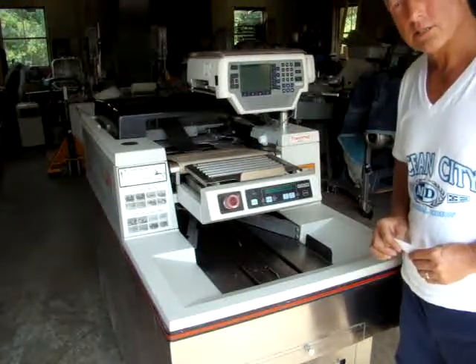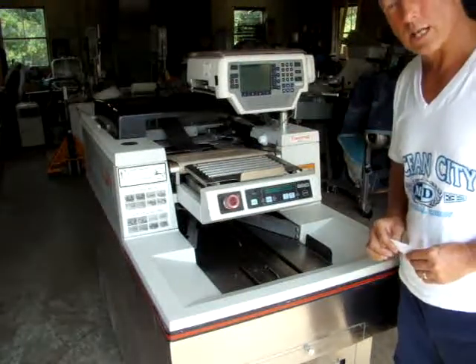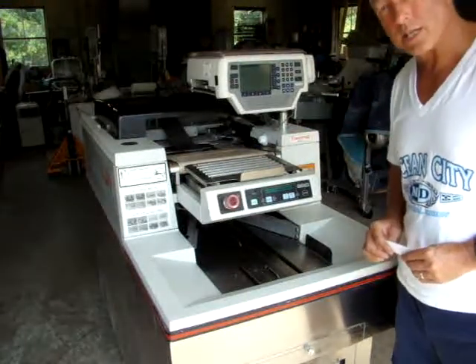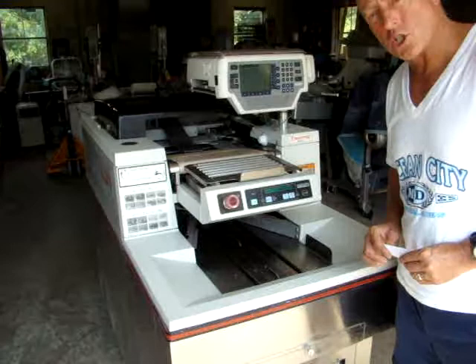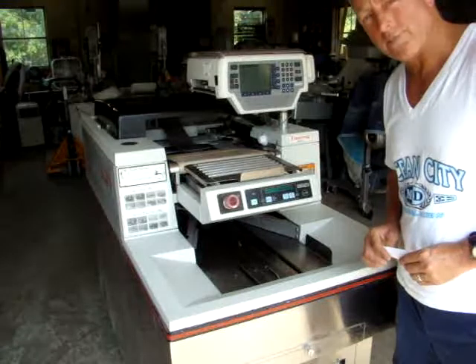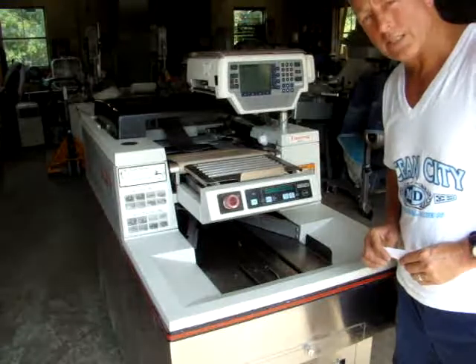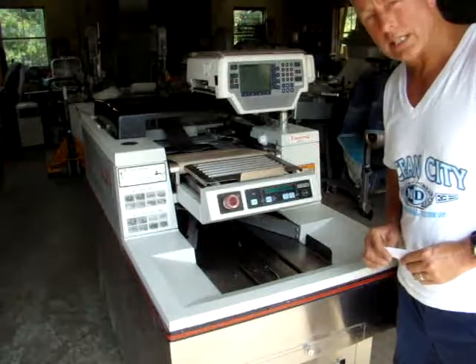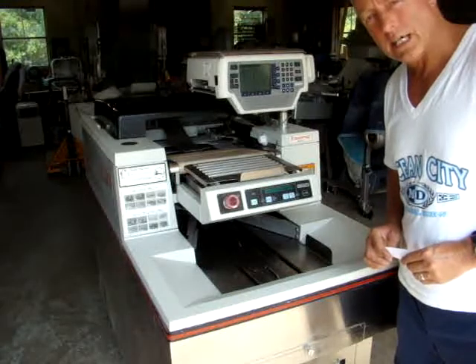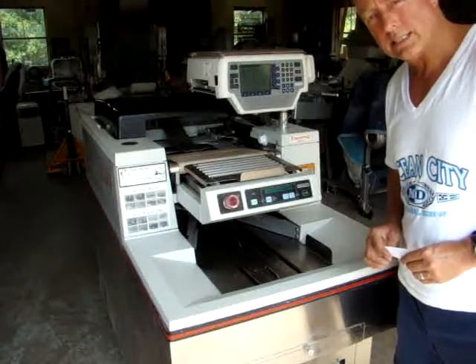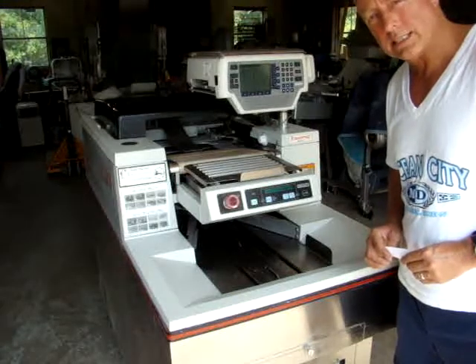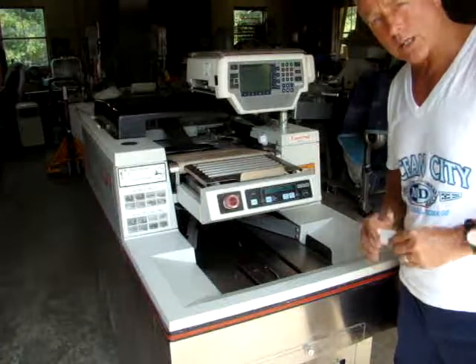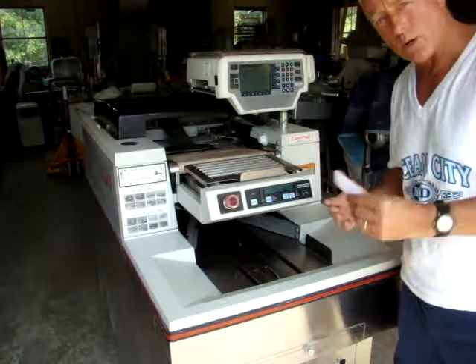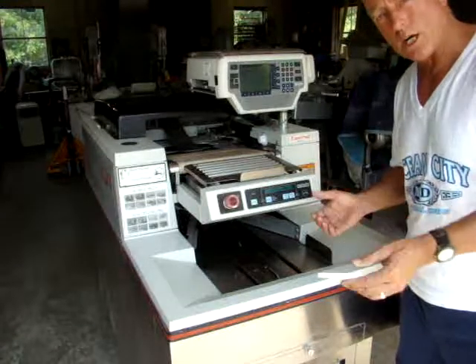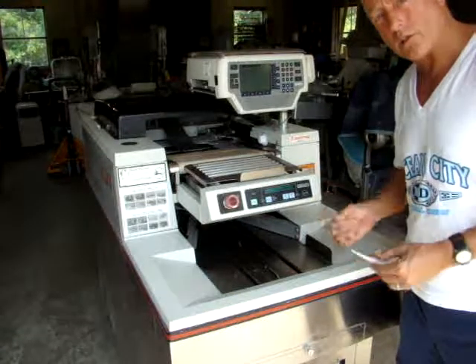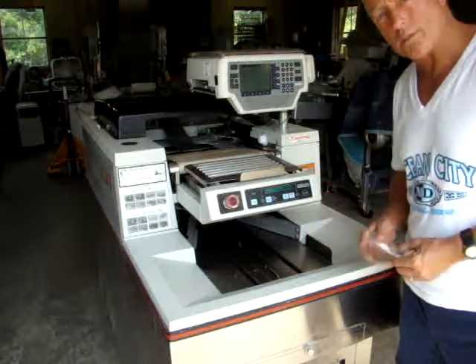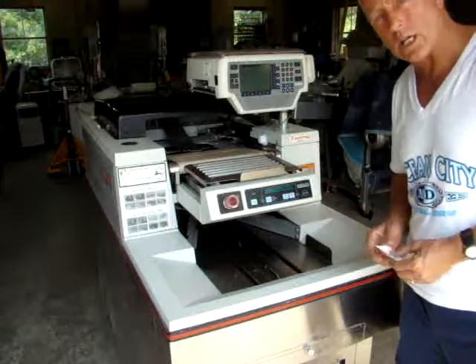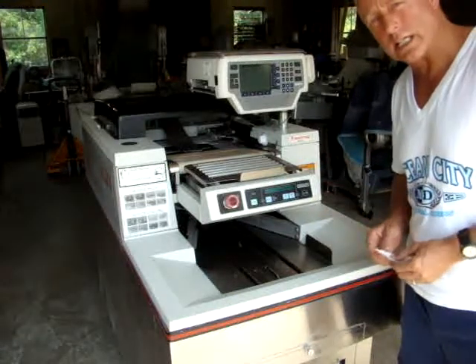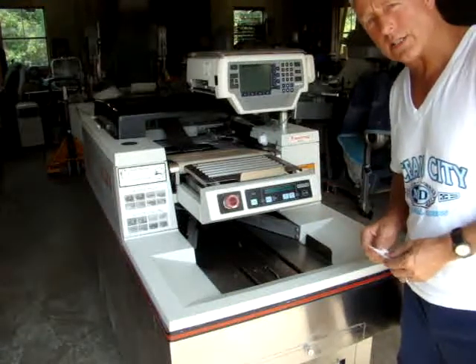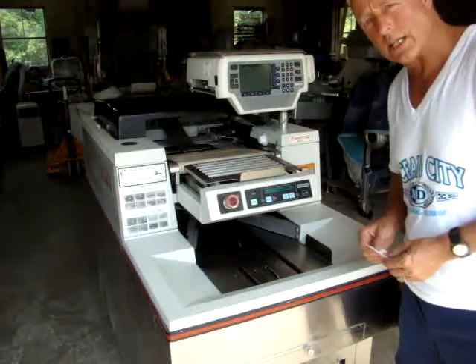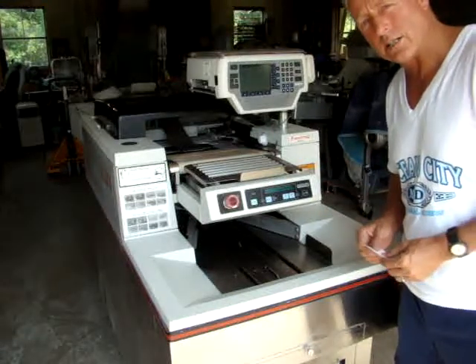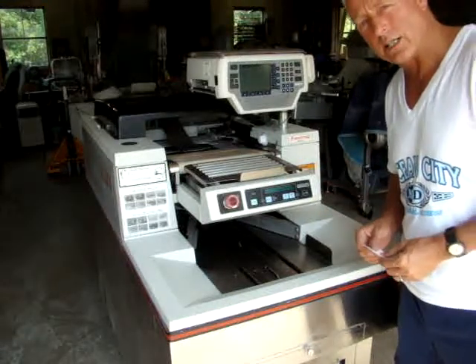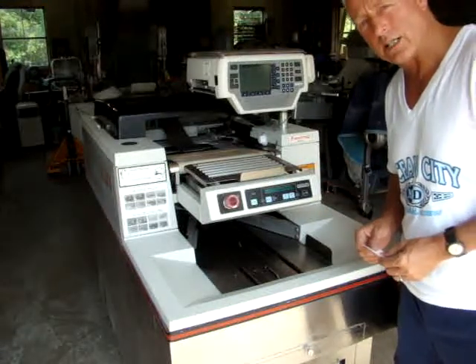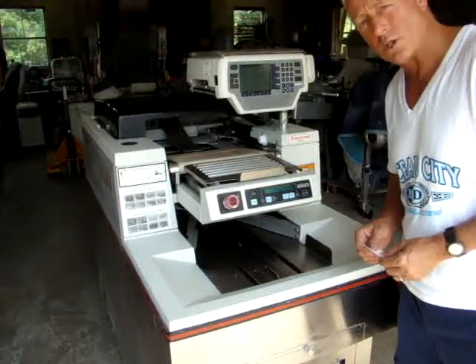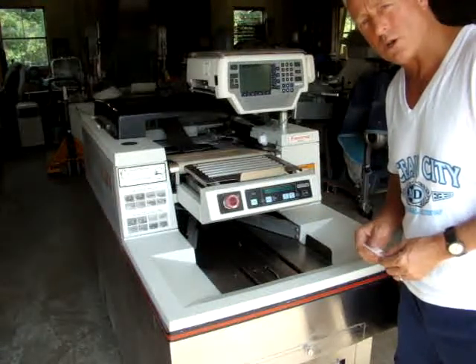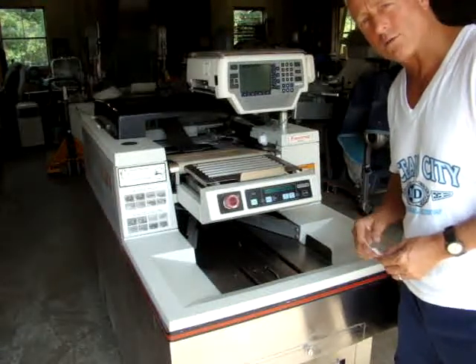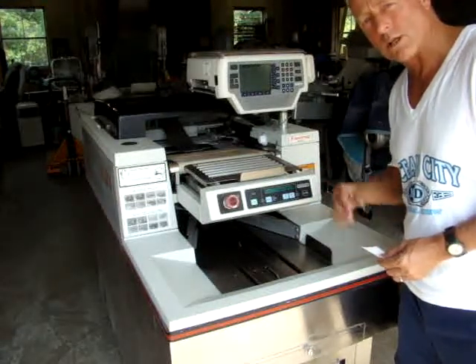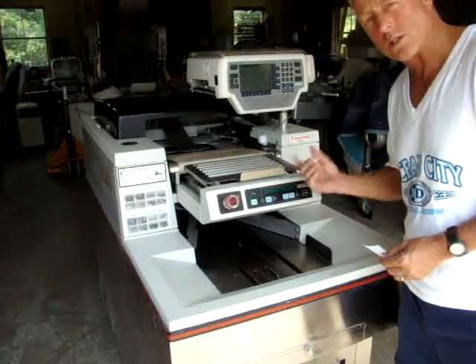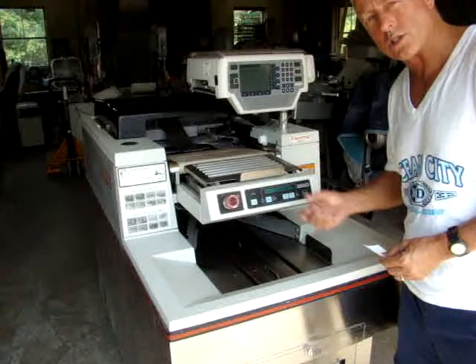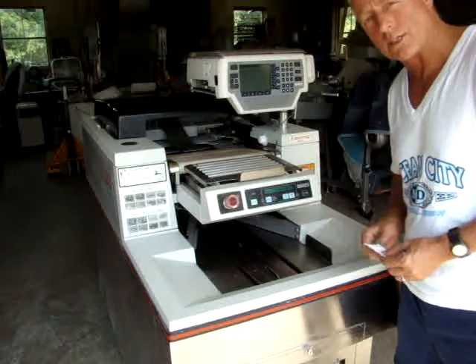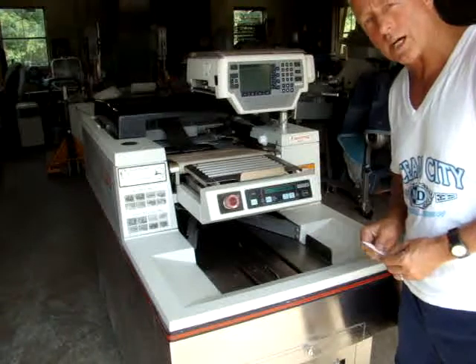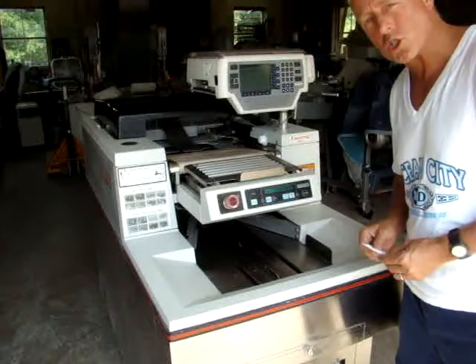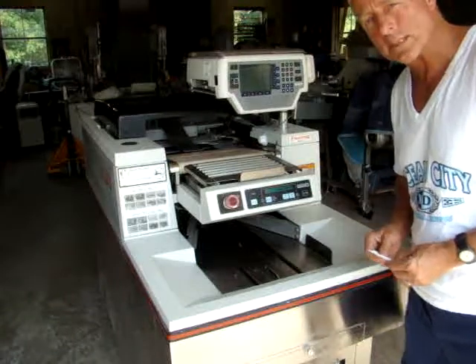Great condition. Now we are going to take a walk around the machine and show you the overall condition of the entire machine.